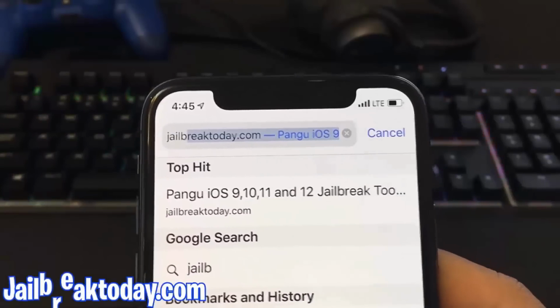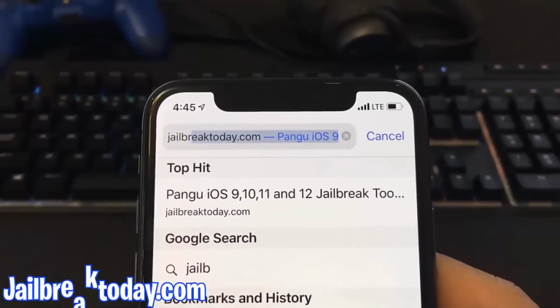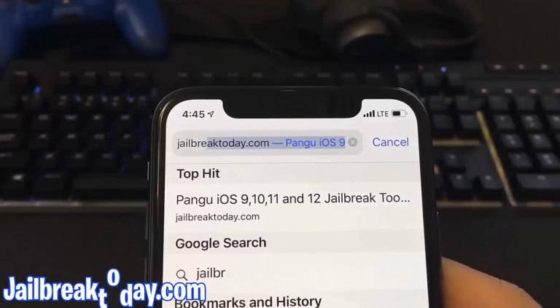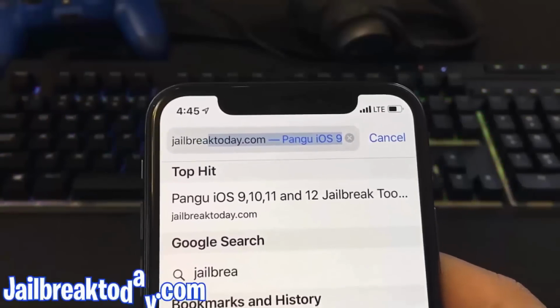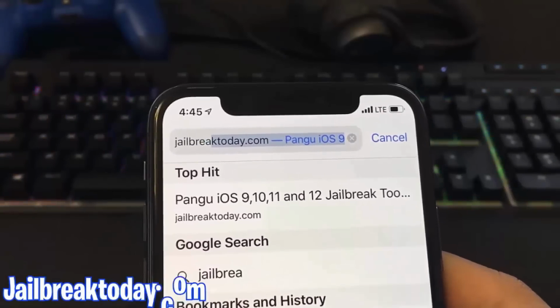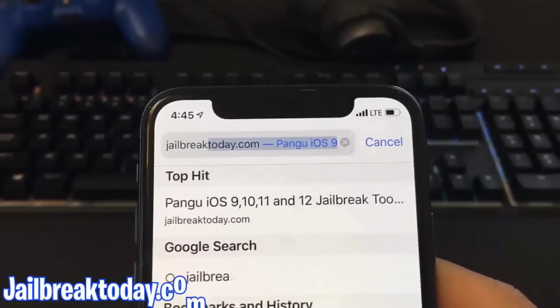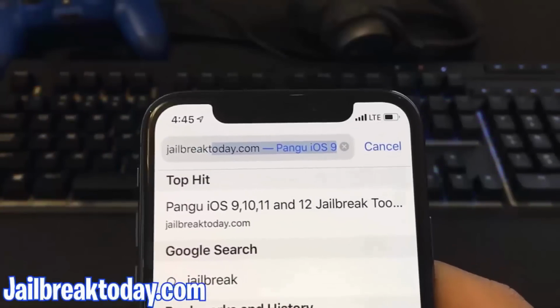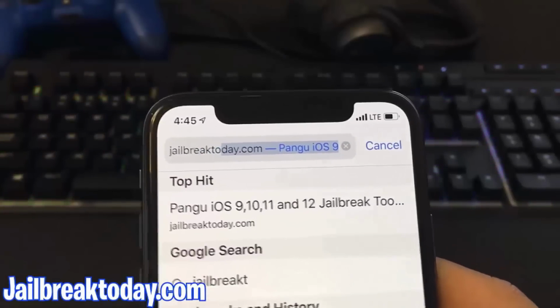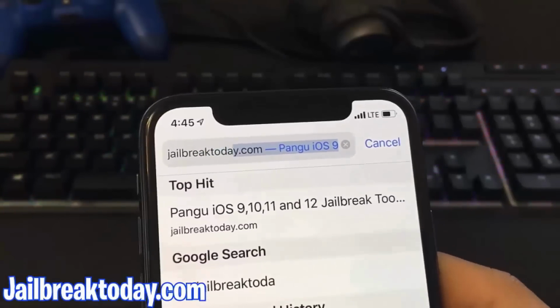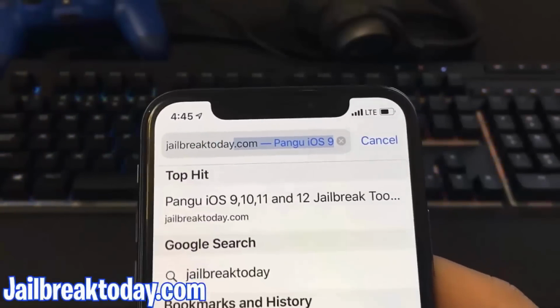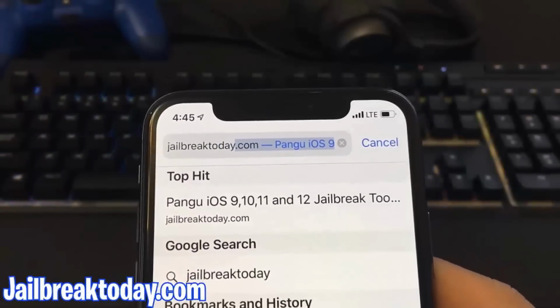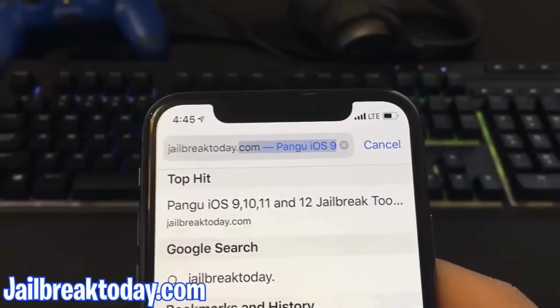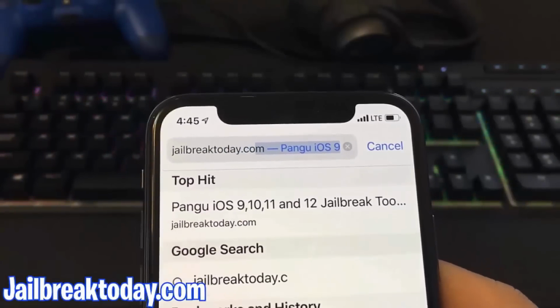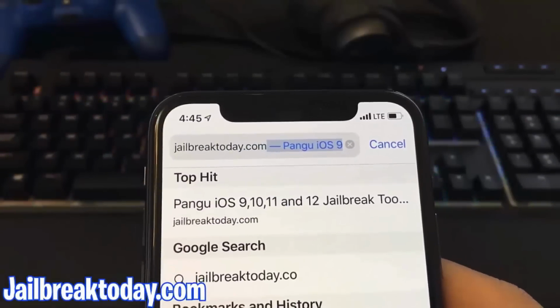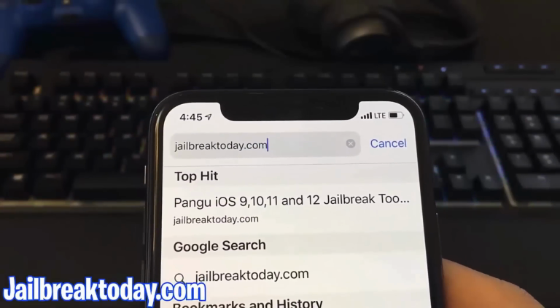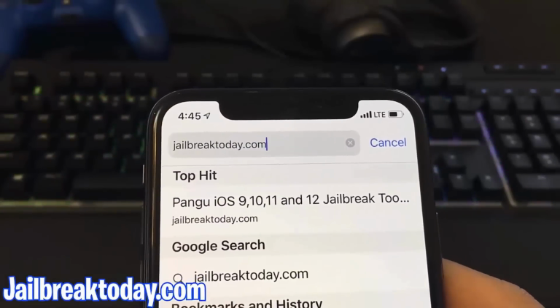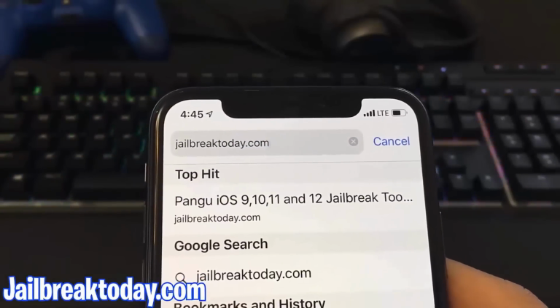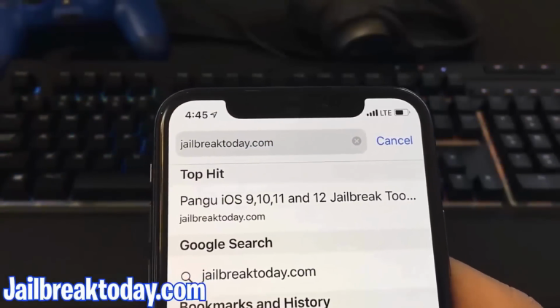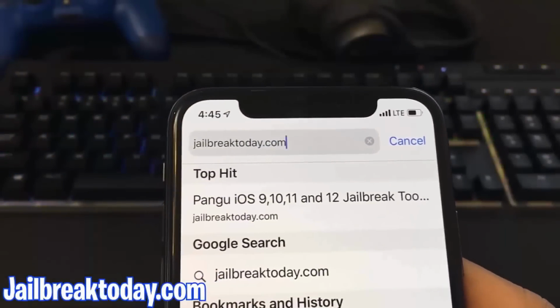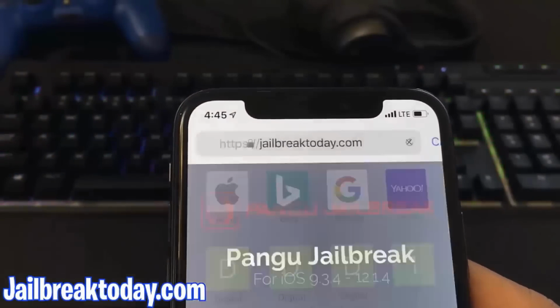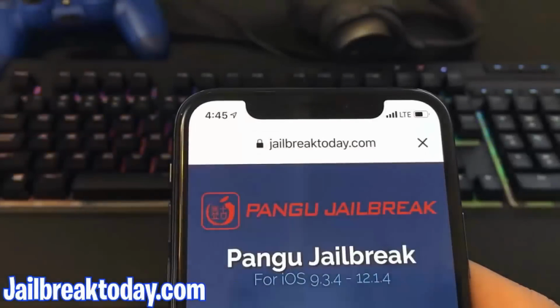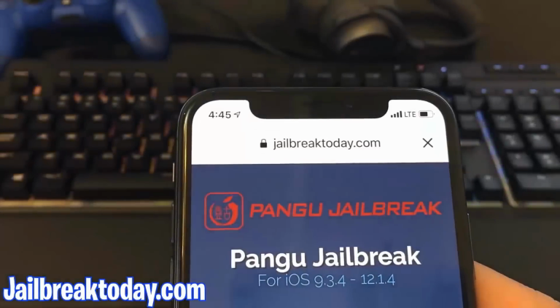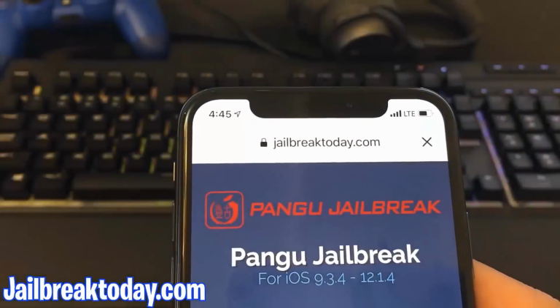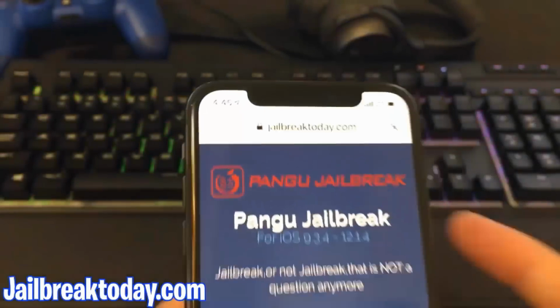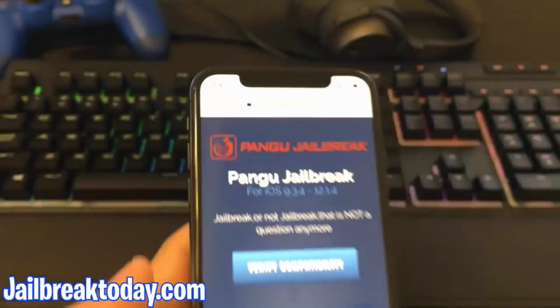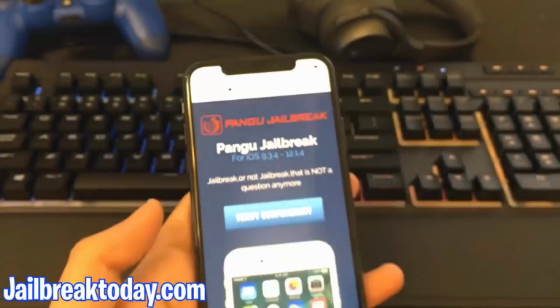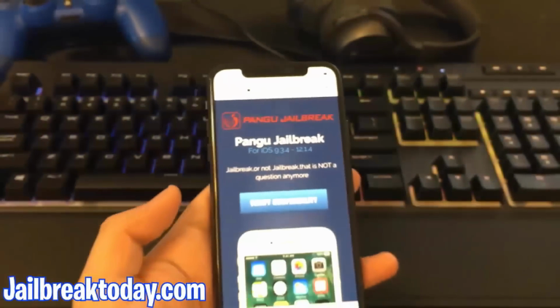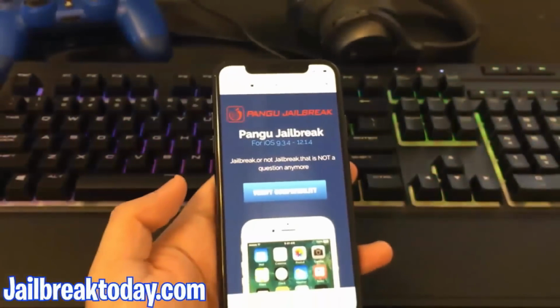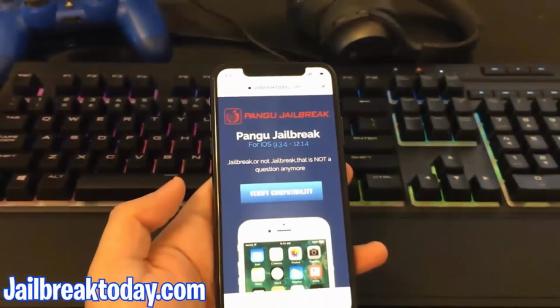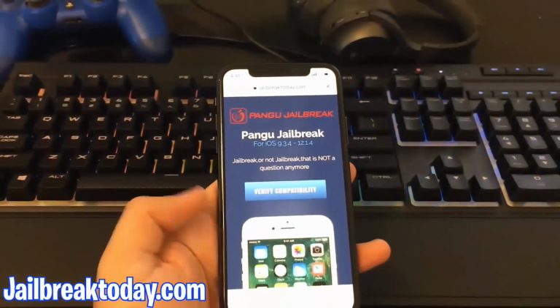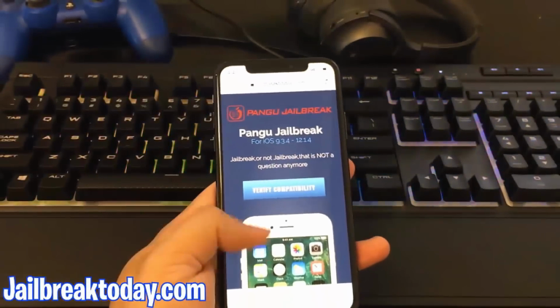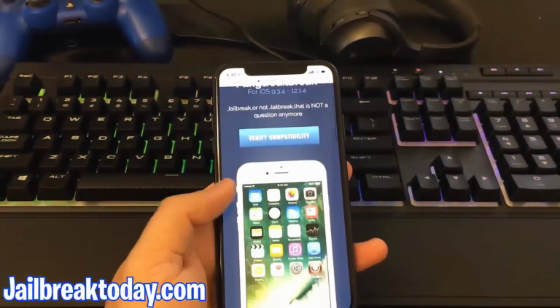All you have to do is go on jailbreaktoday.com and I'm going to show you guys how easy it is to jailbreak your iPhone so you can get Cydia.